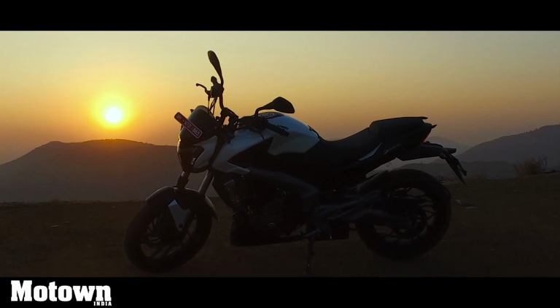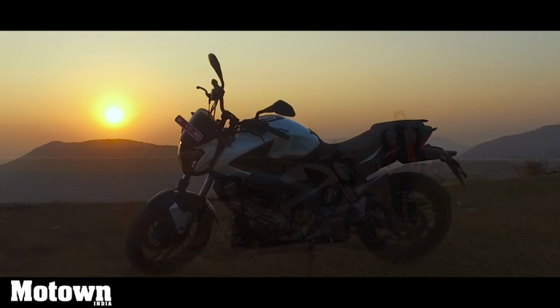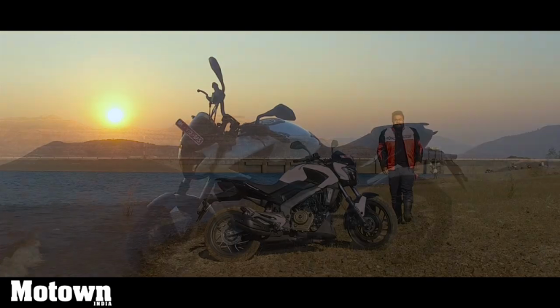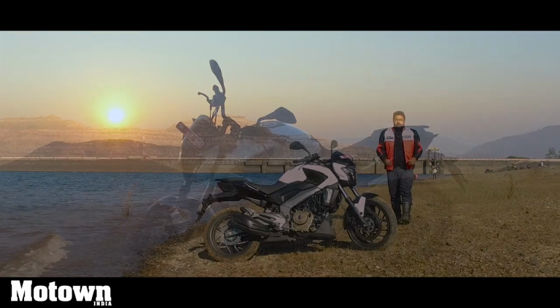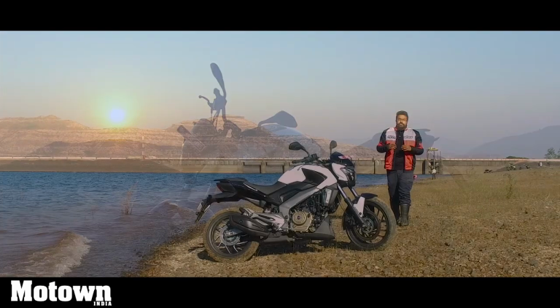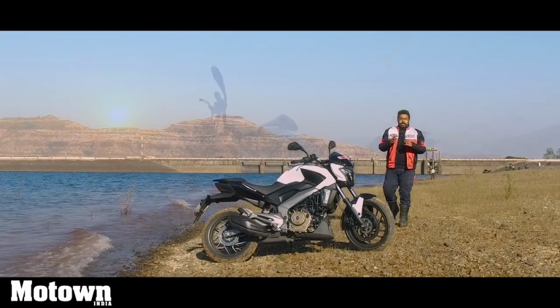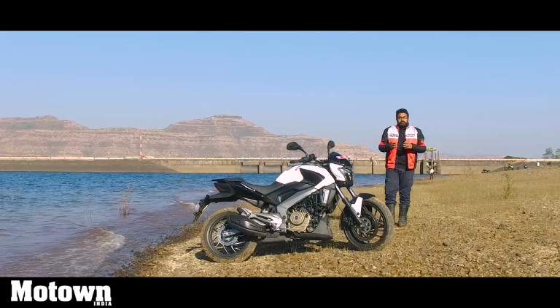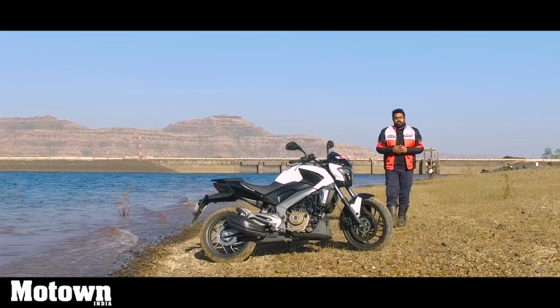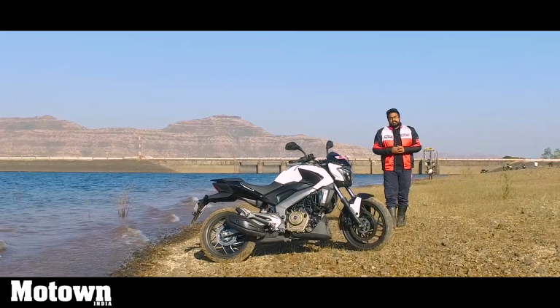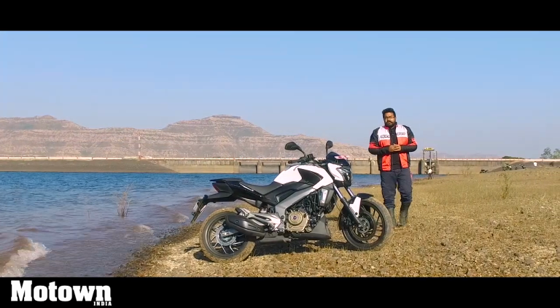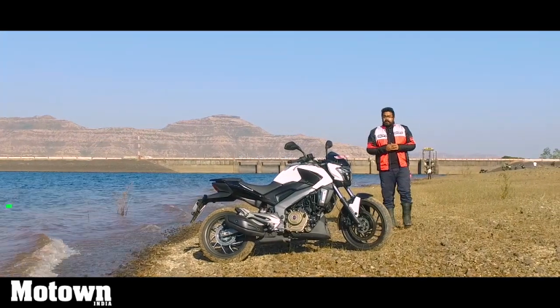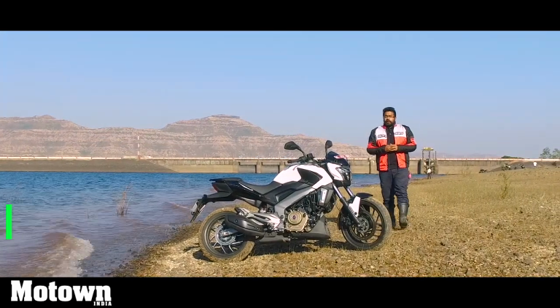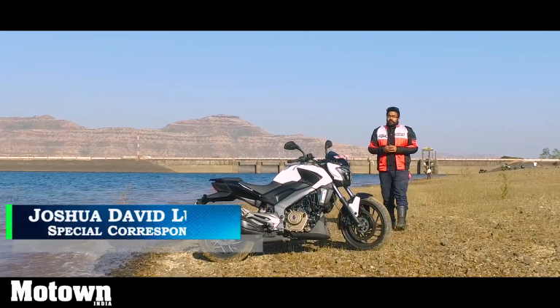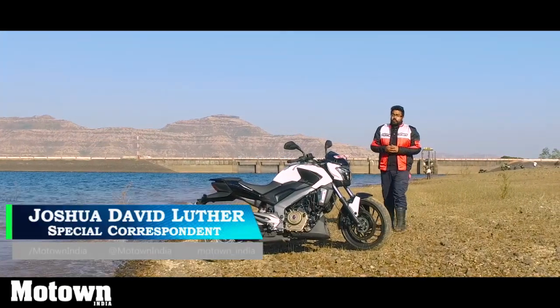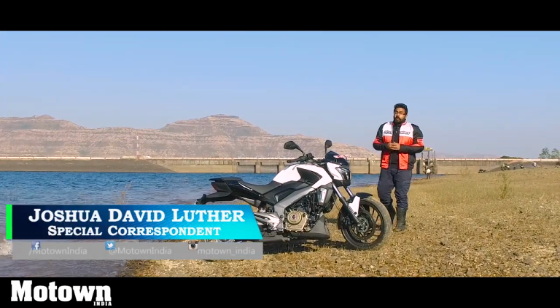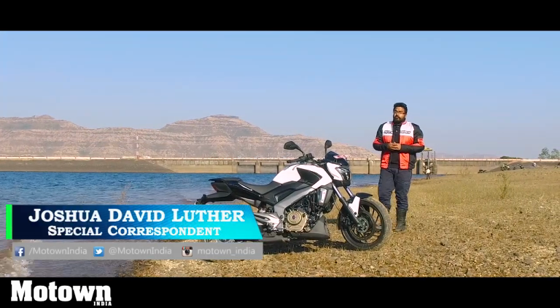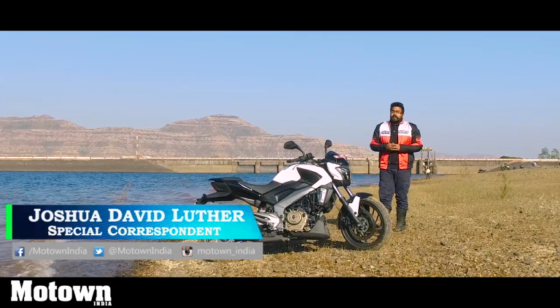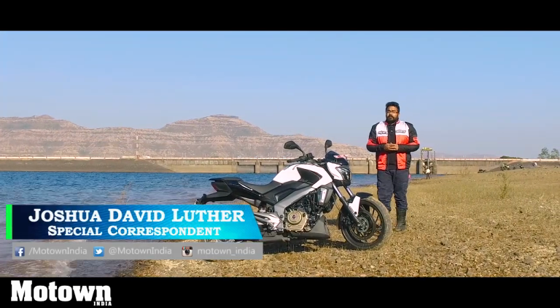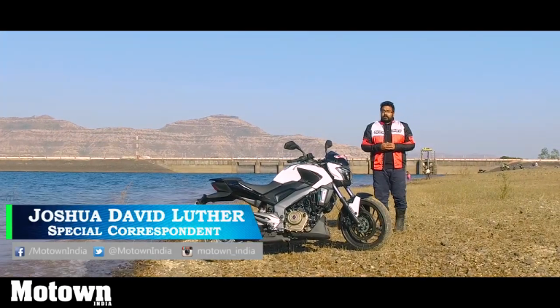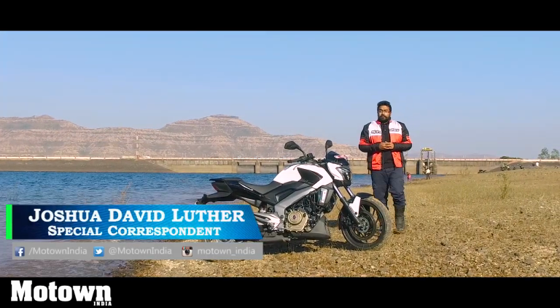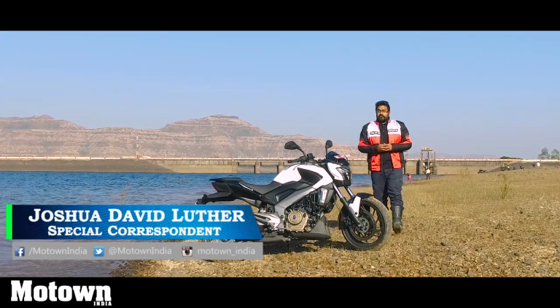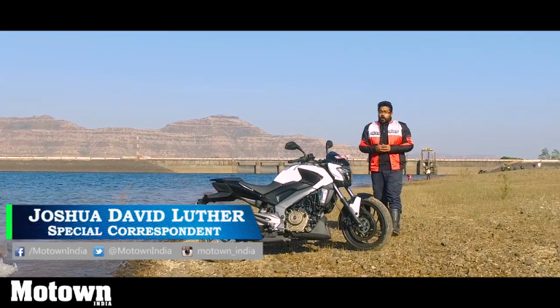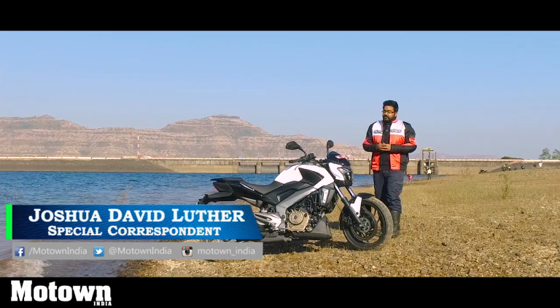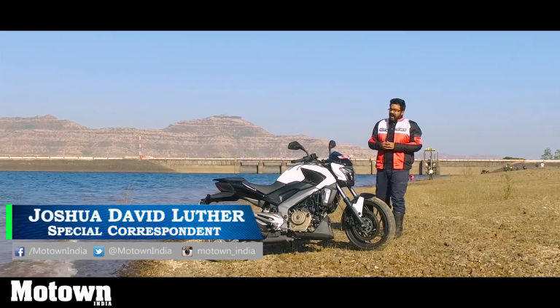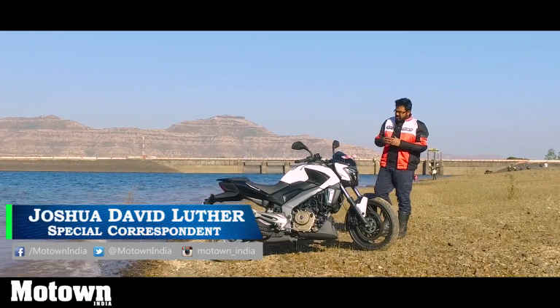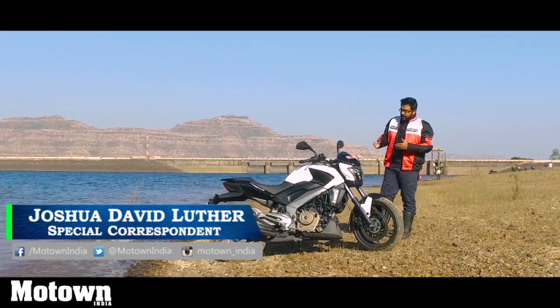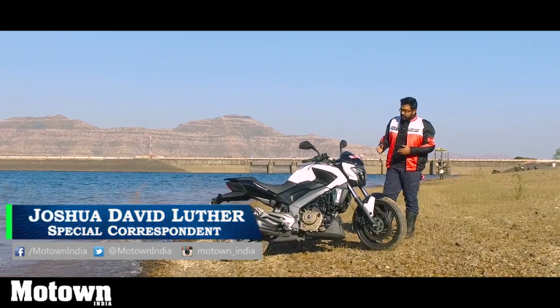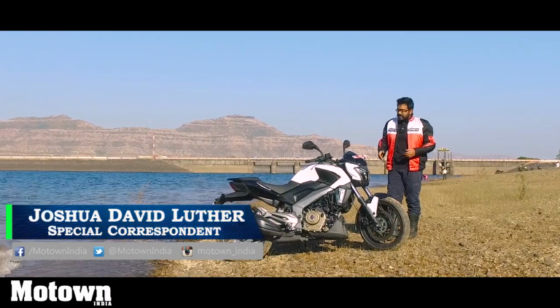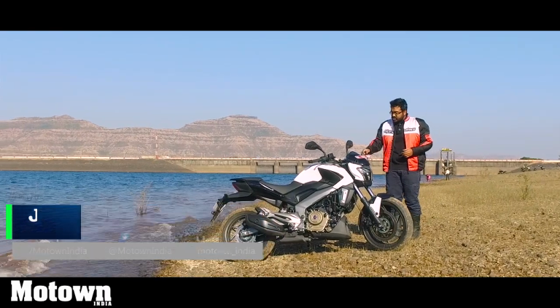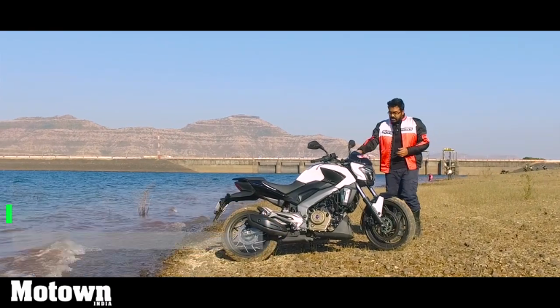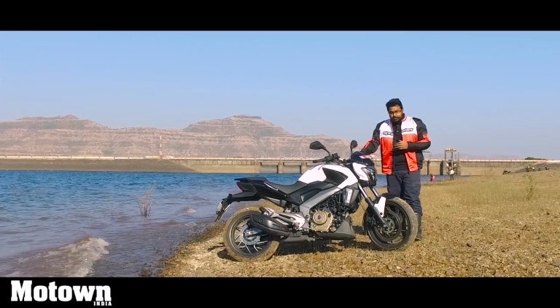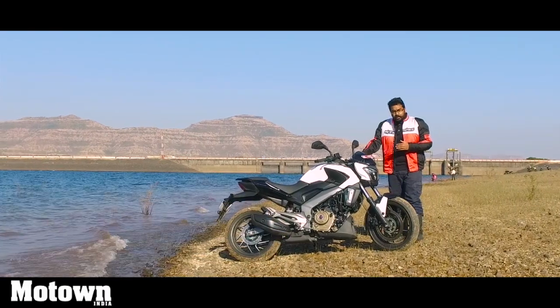It's been an artist's journey and Bajaj has finally brought out their most powerful bike yet, the Dominar 400. And look at her — isn't she a beauty?